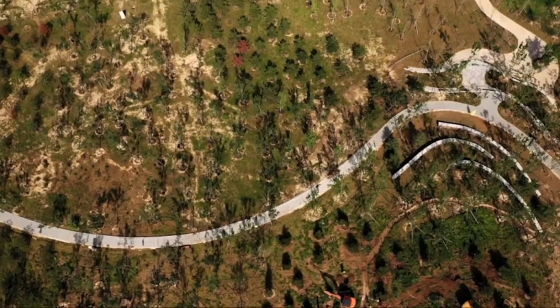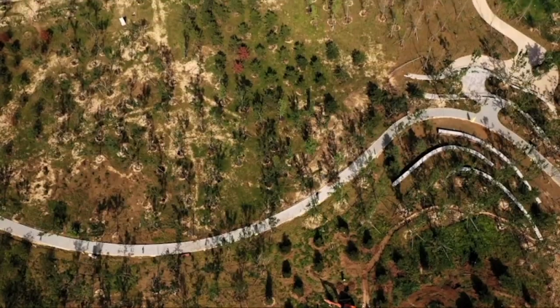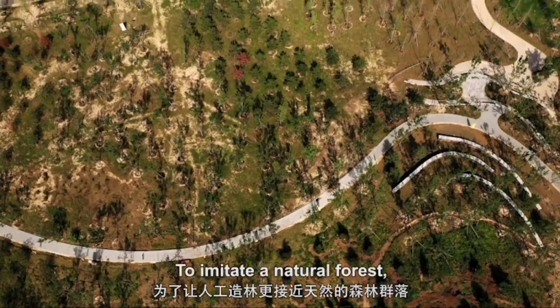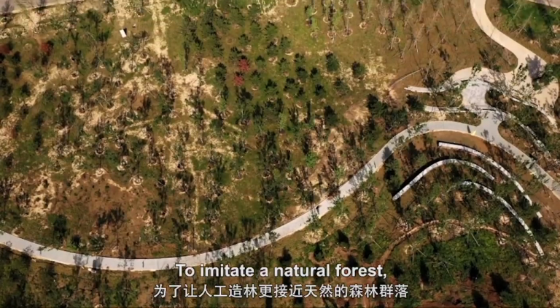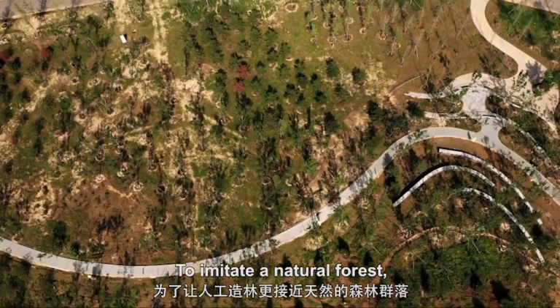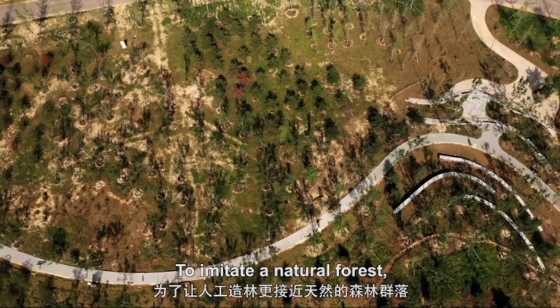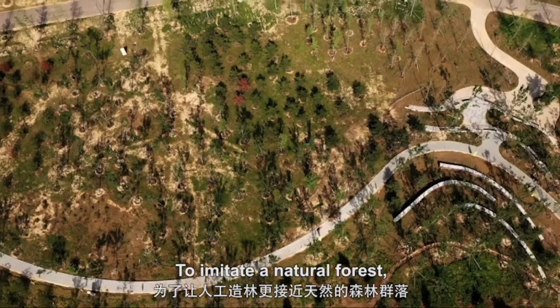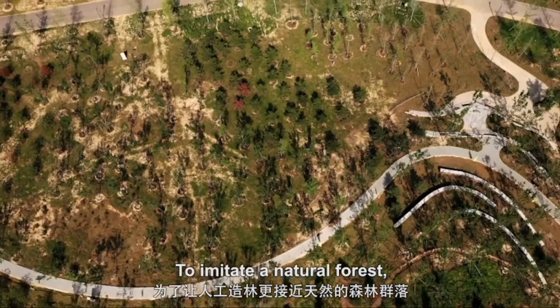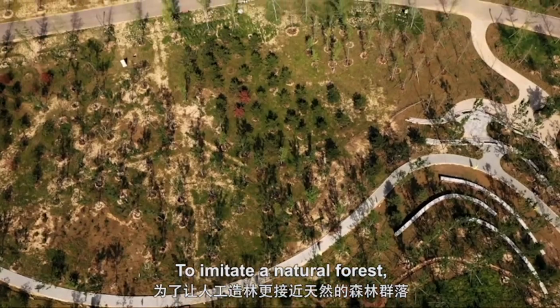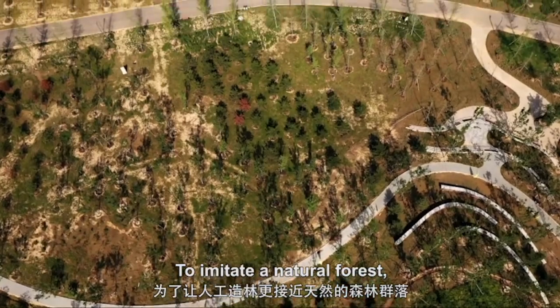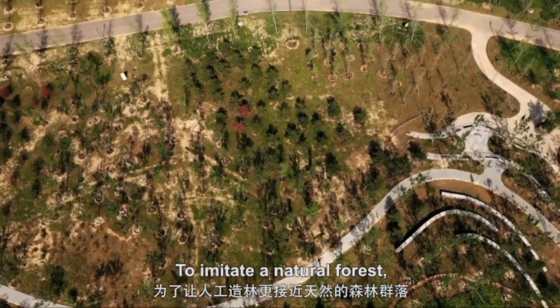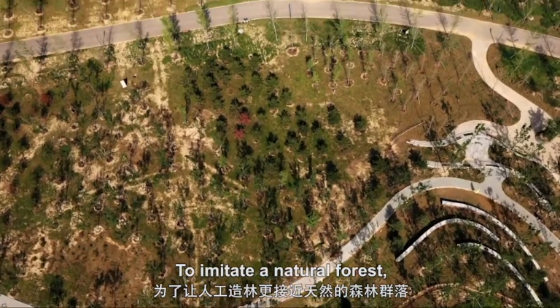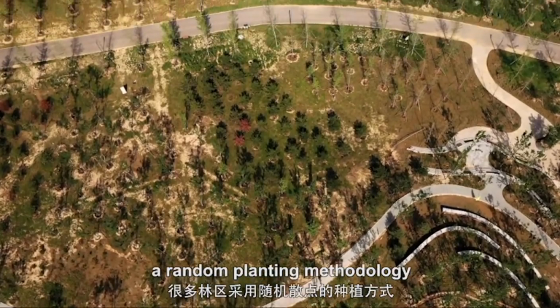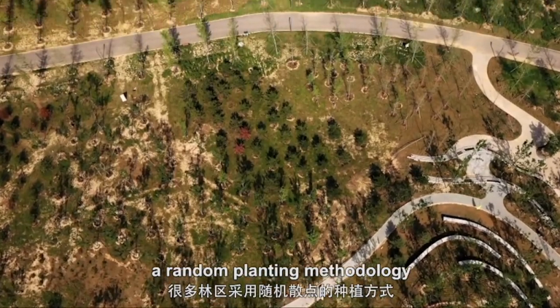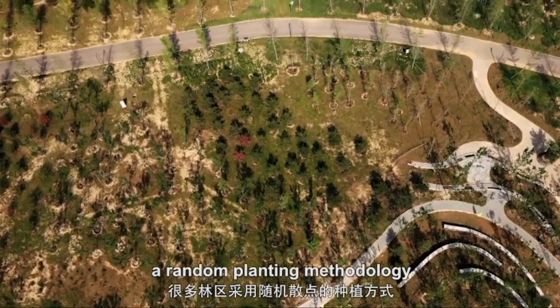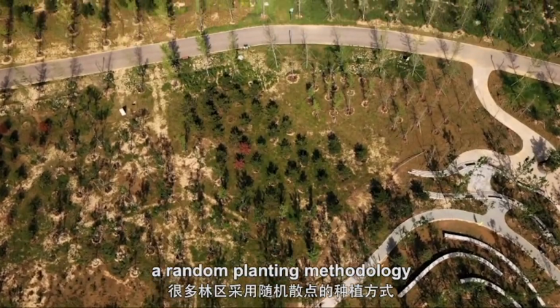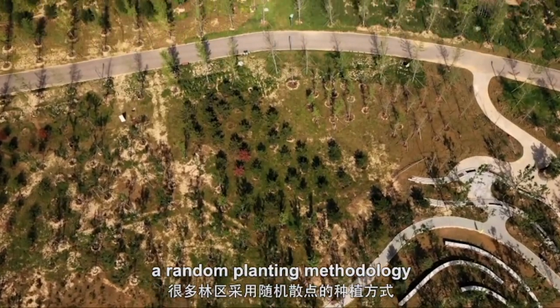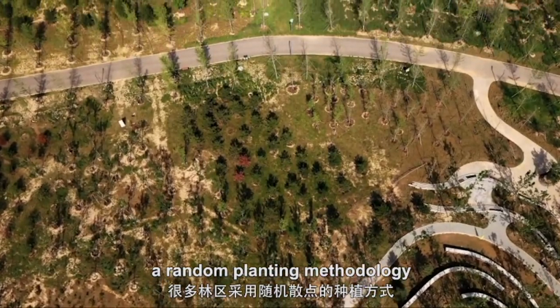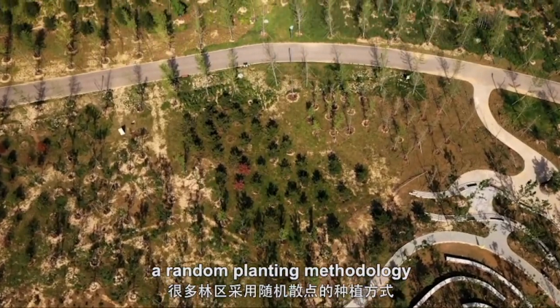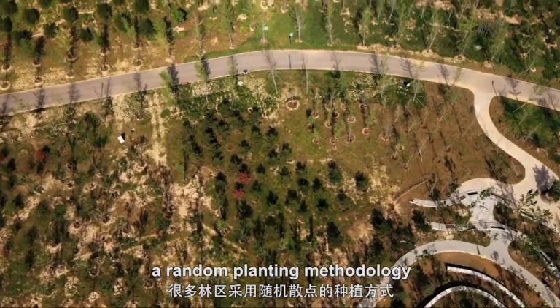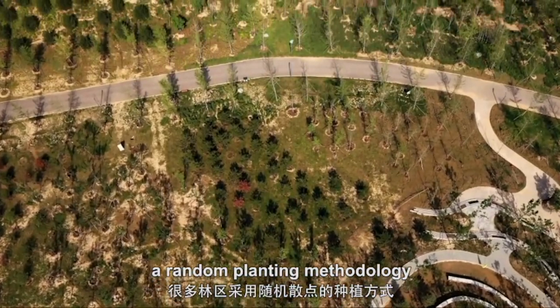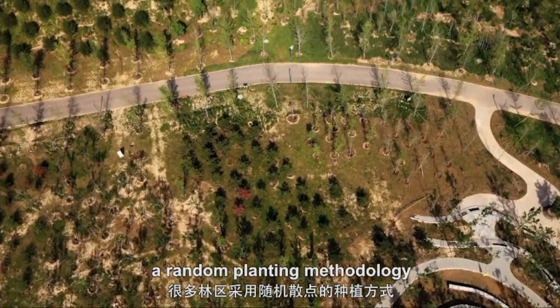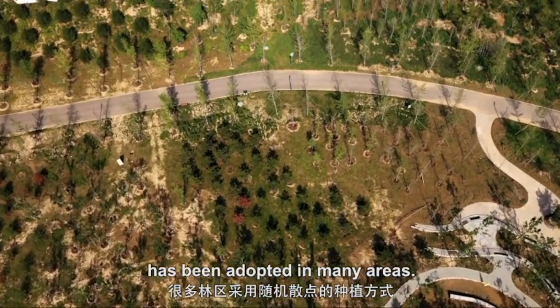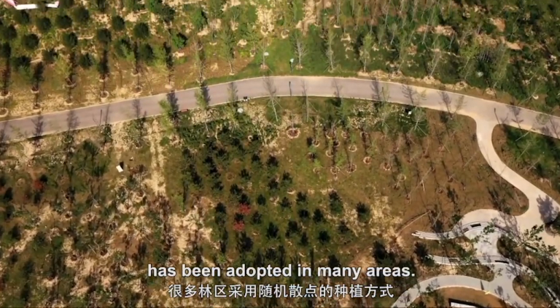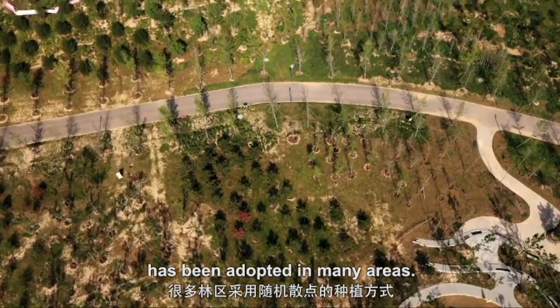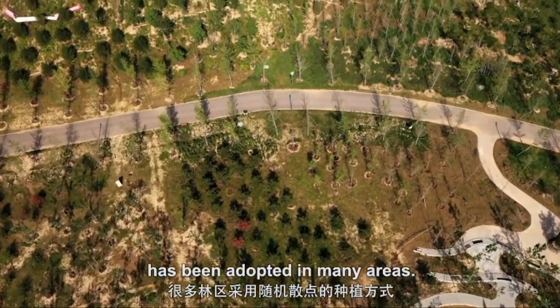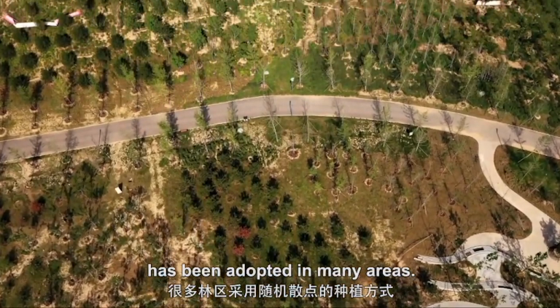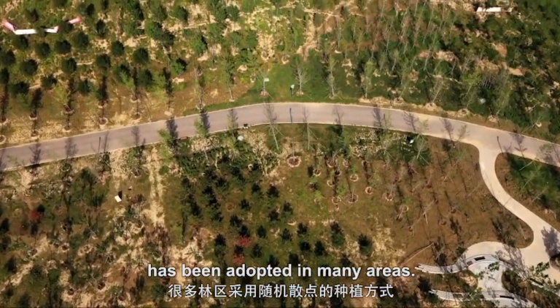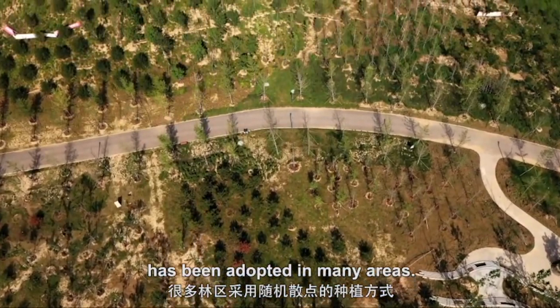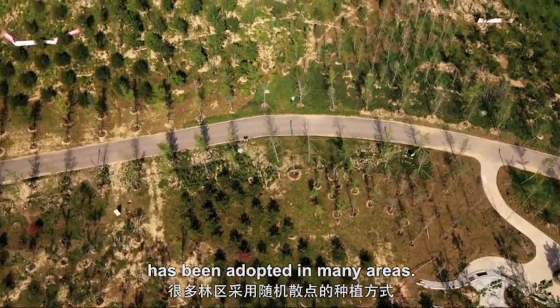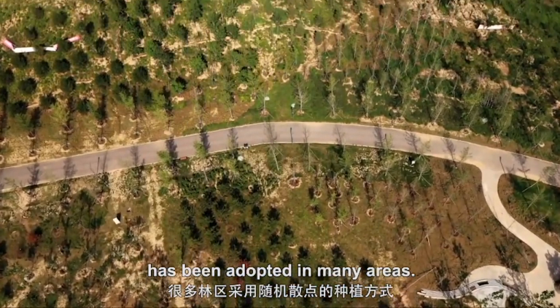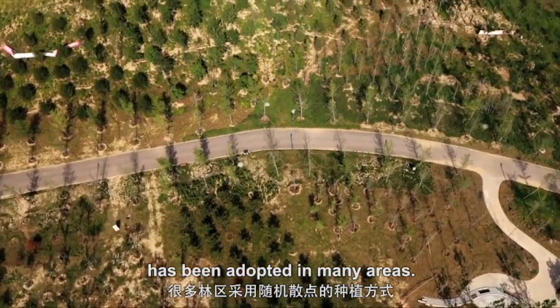To imitate a natural forest, a random planting methodology has been adopted in many areas.